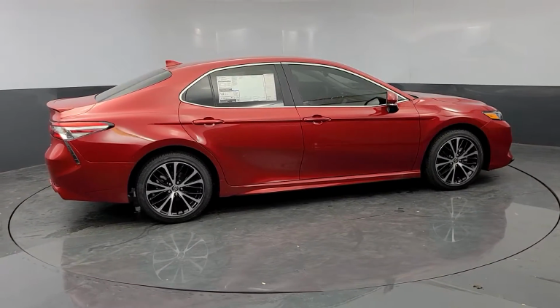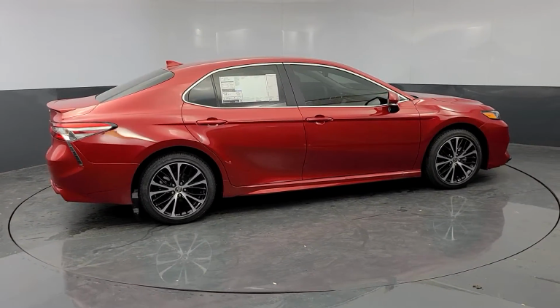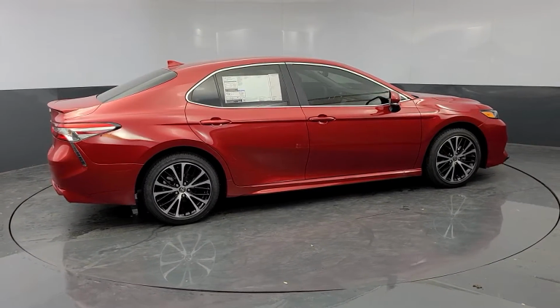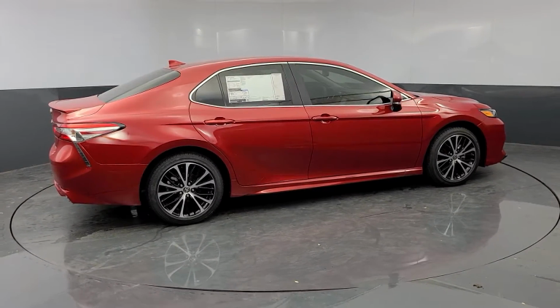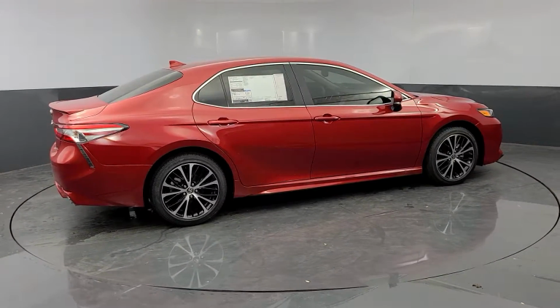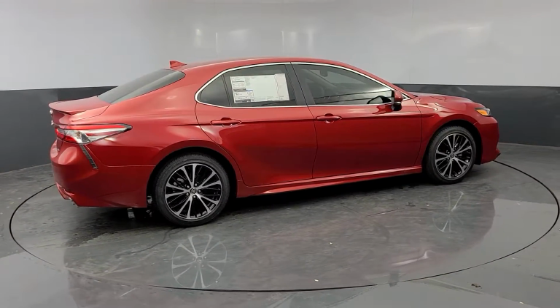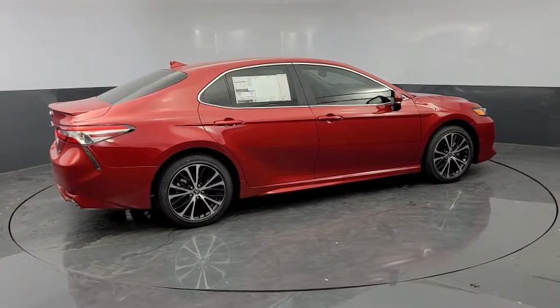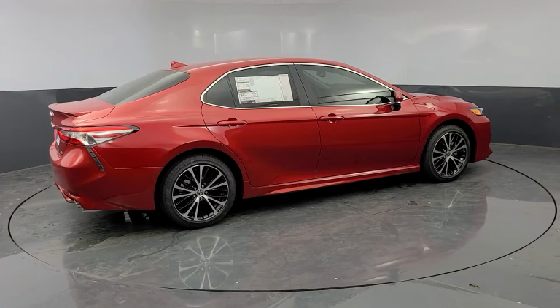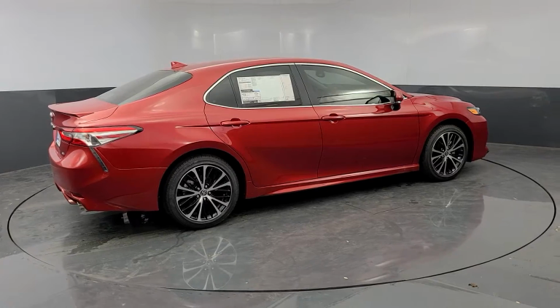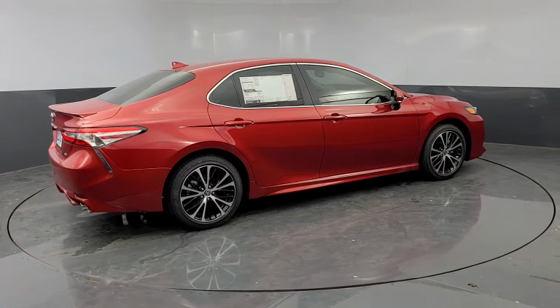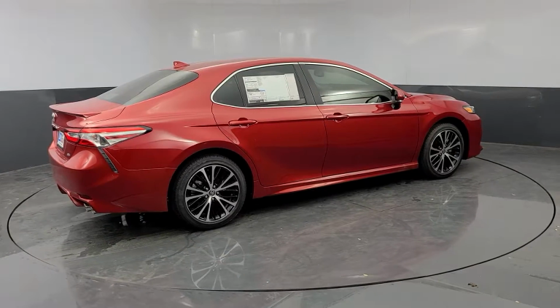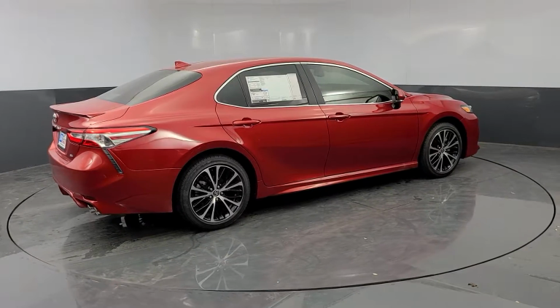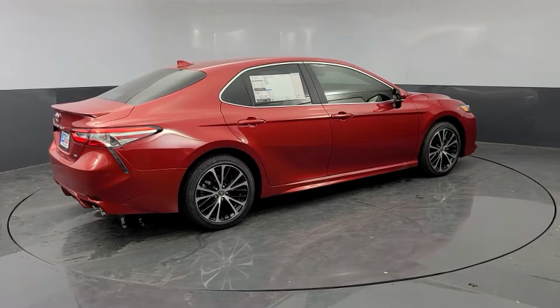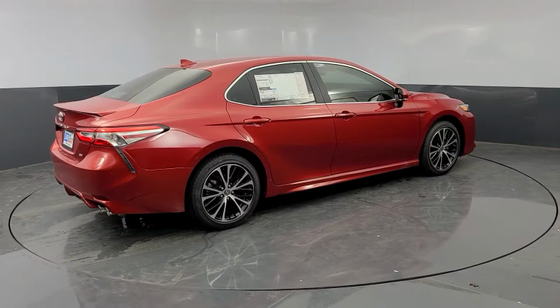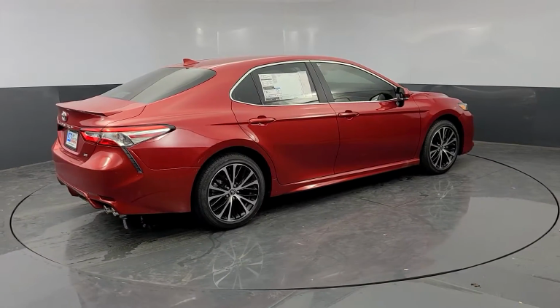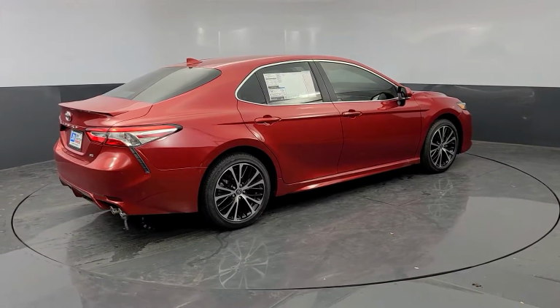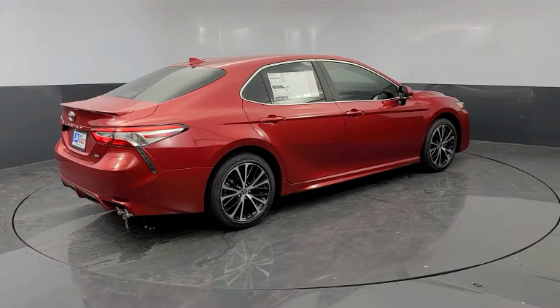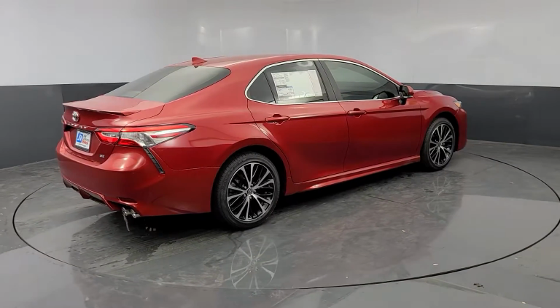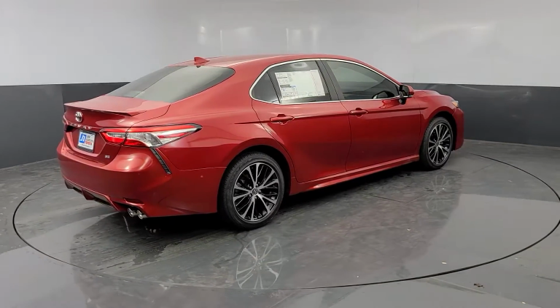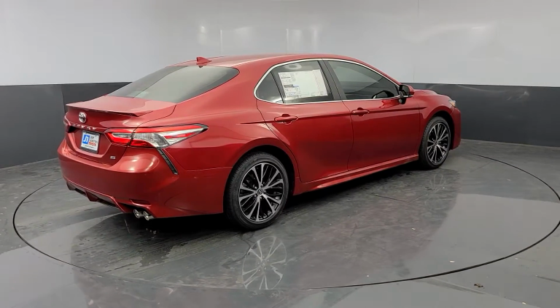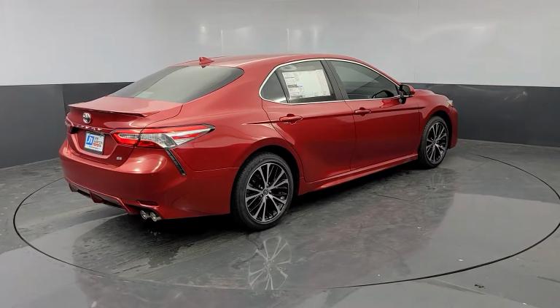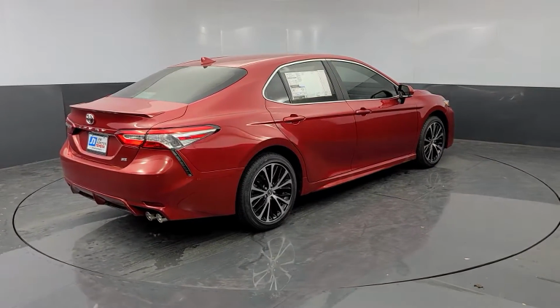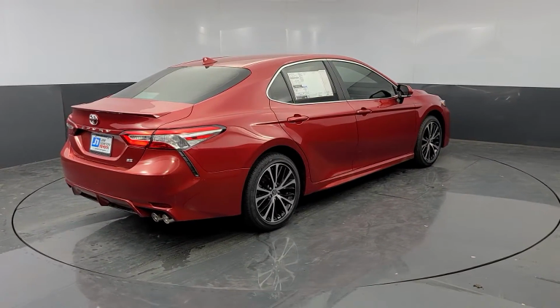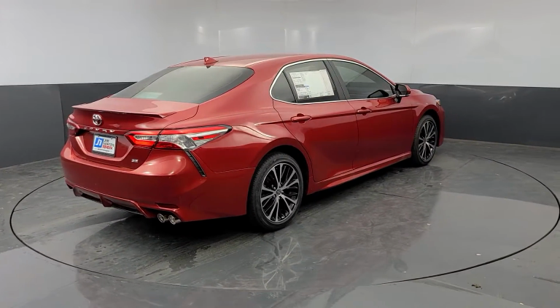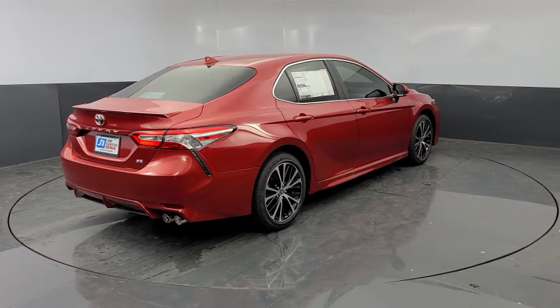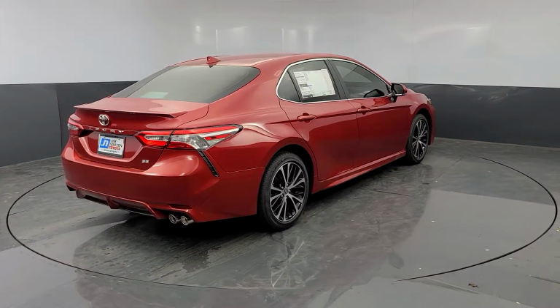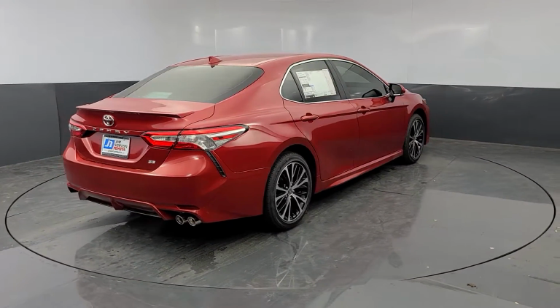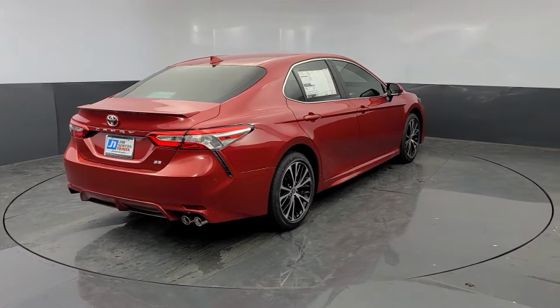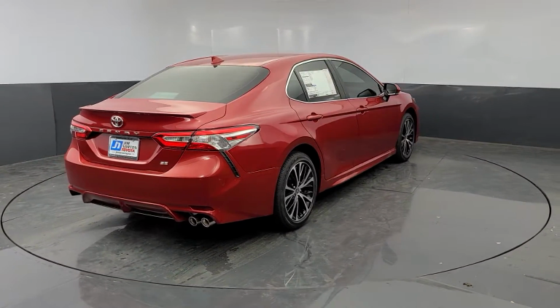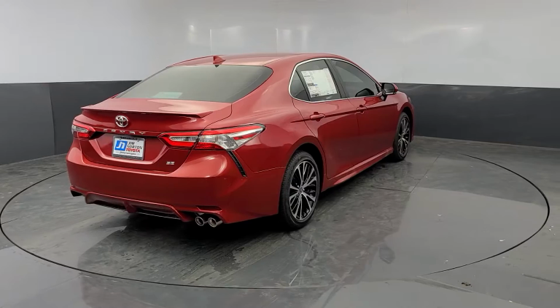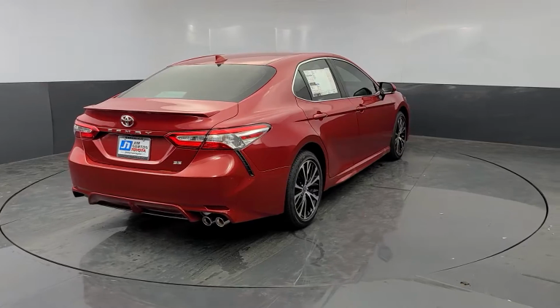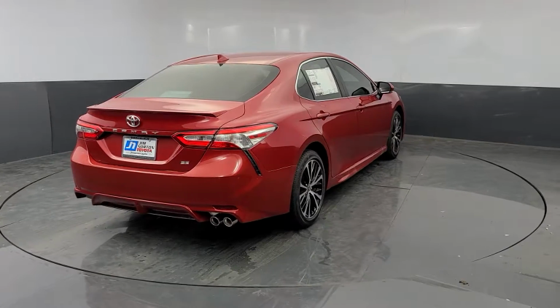The following are some of this vehicle's highlighted options: electronic stability control, four-wheel disc brakes.